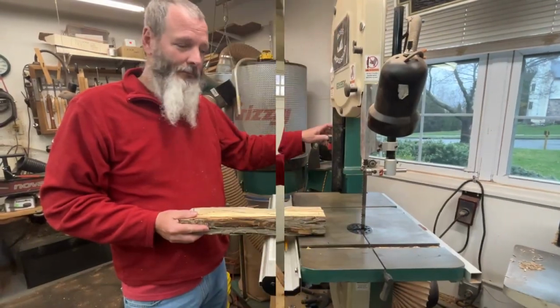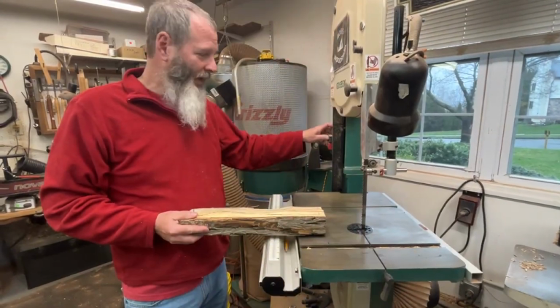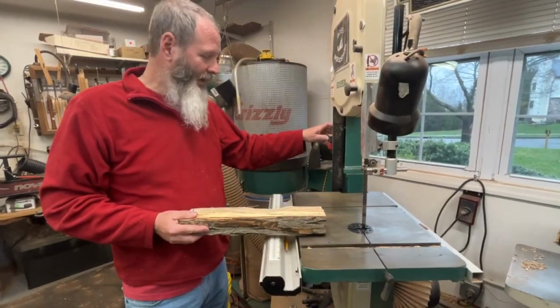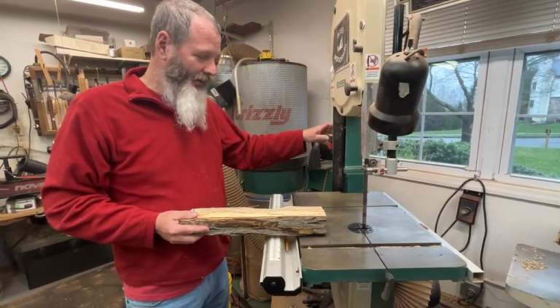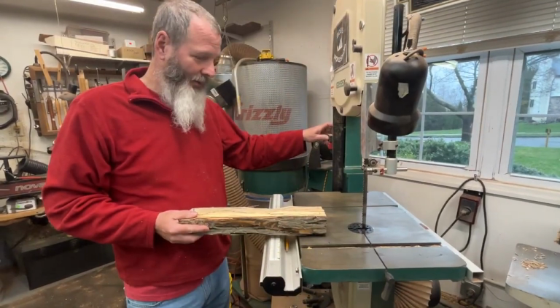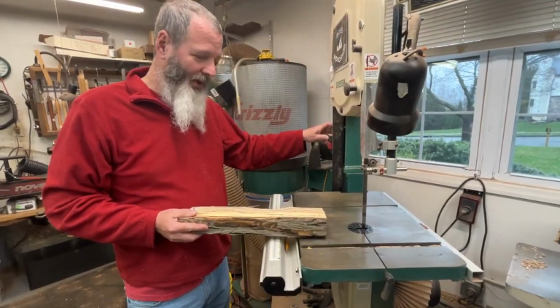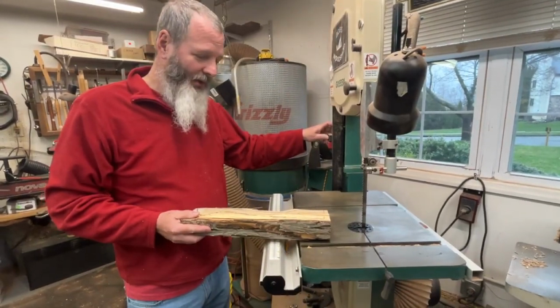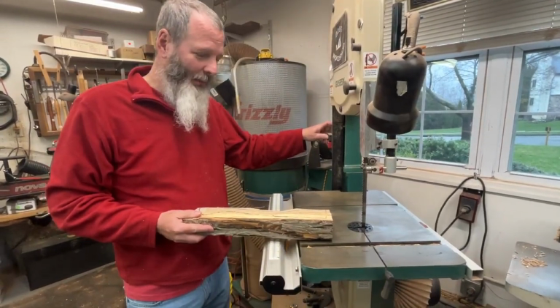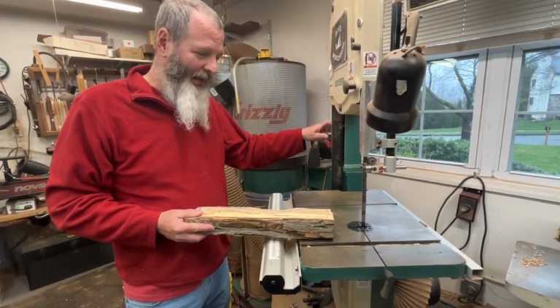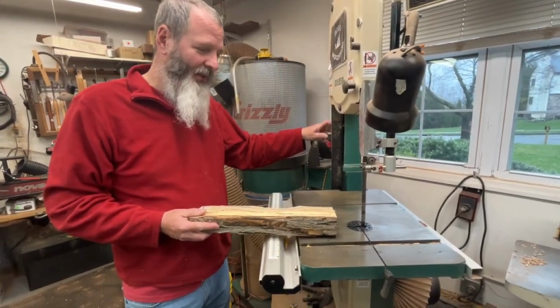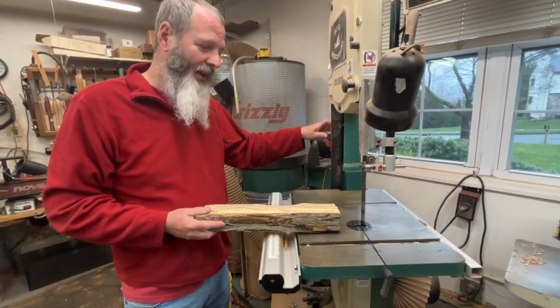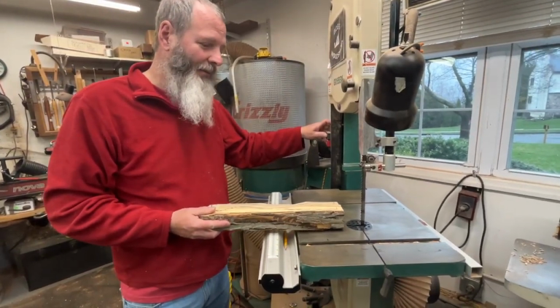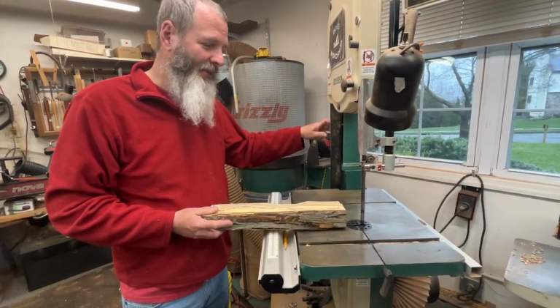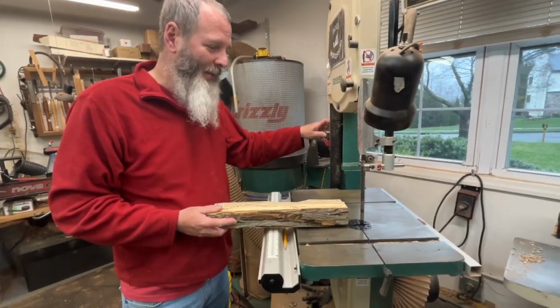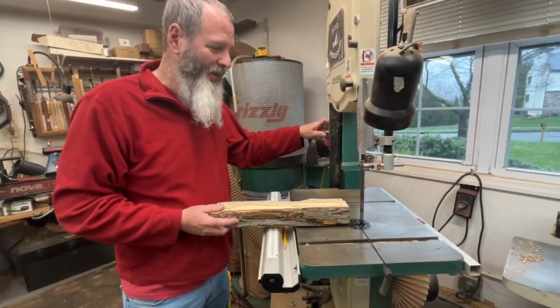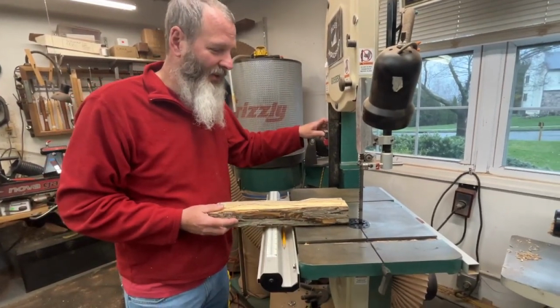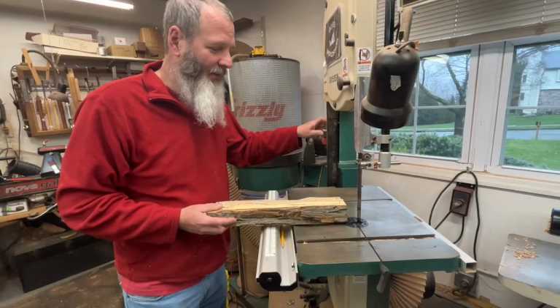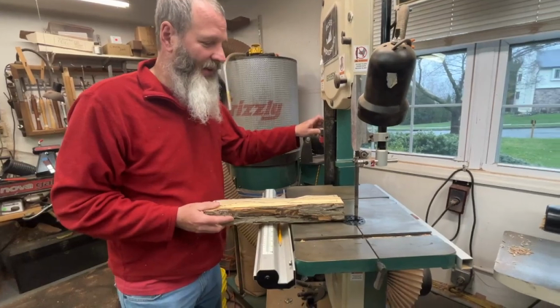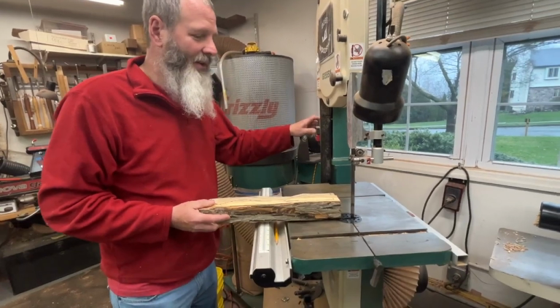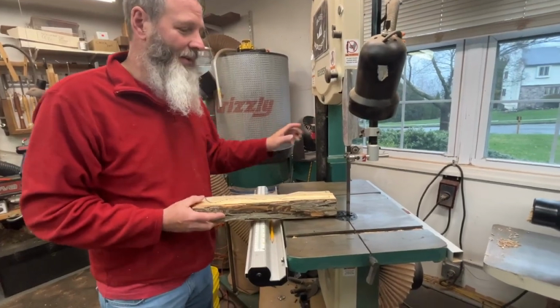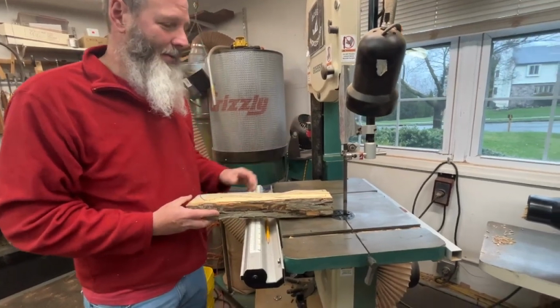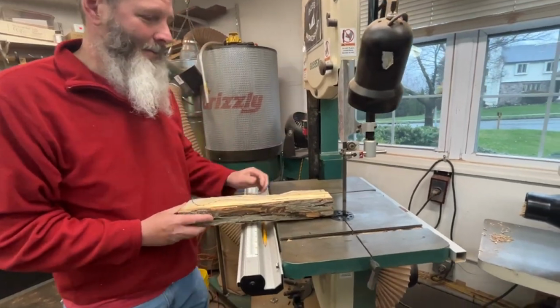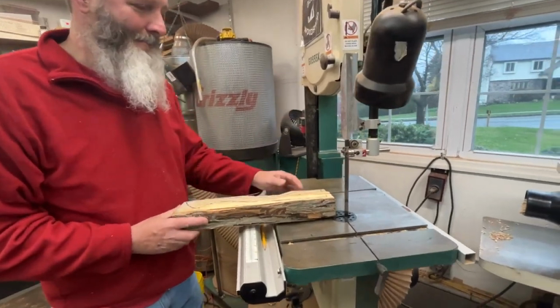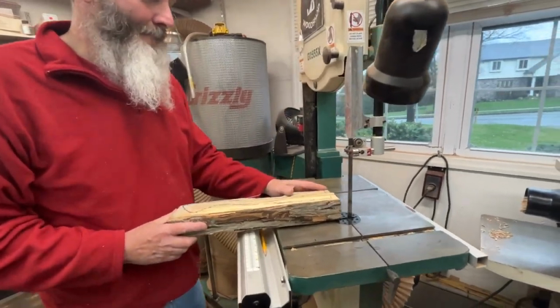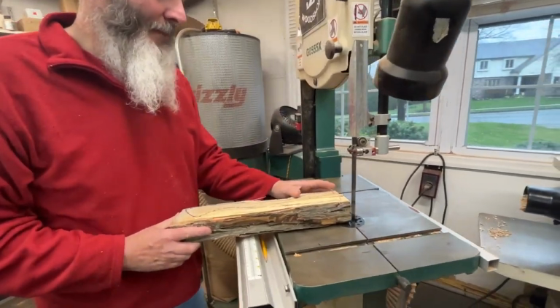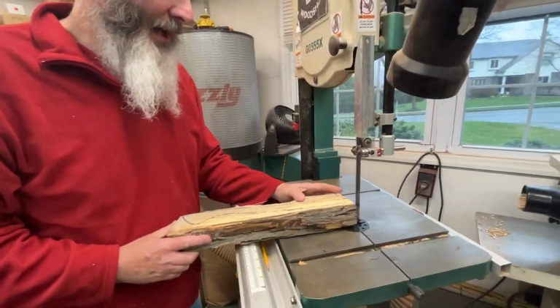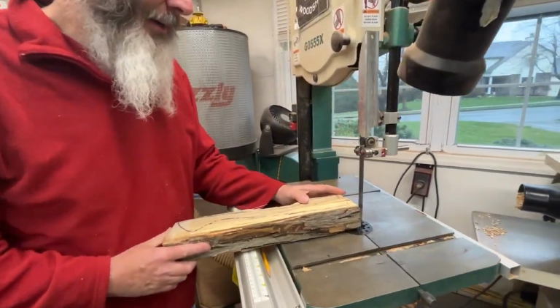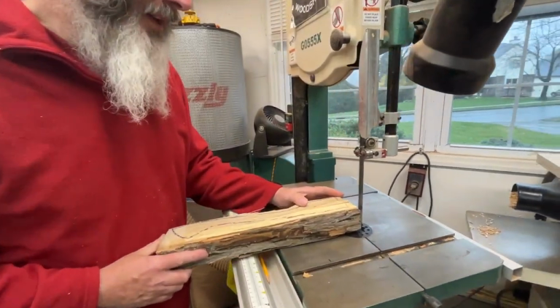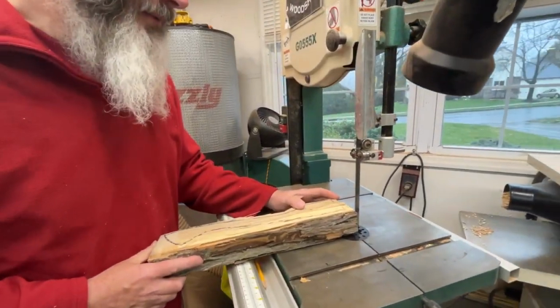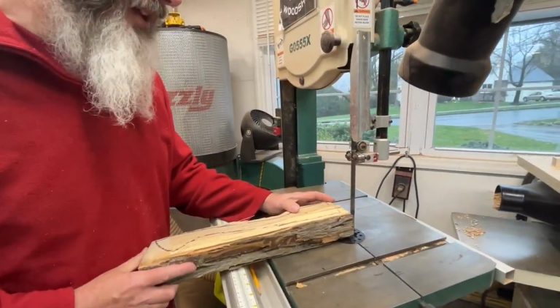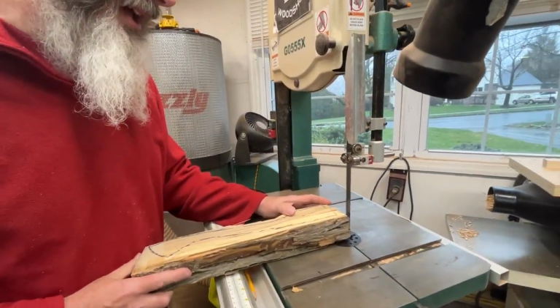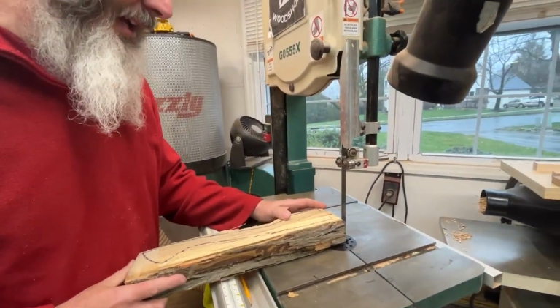We're going to use the bandsaw to get rid of a bunch of material here and leave the lines.